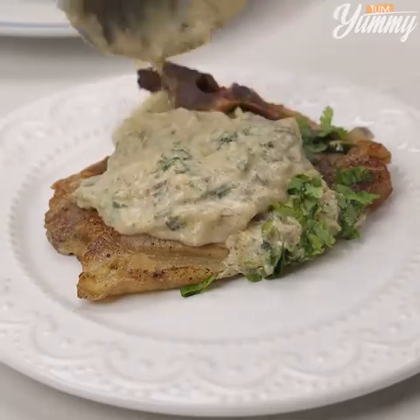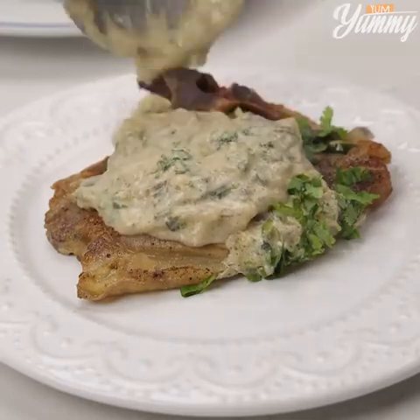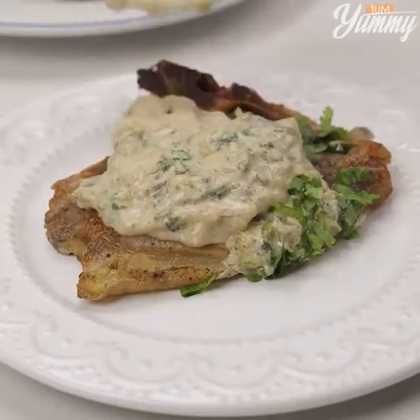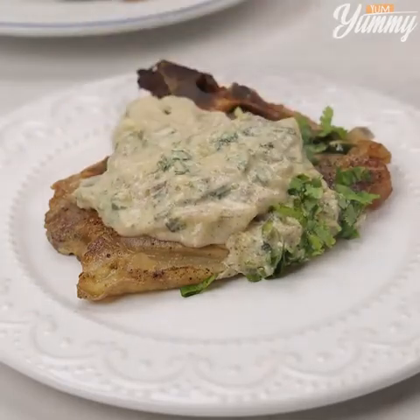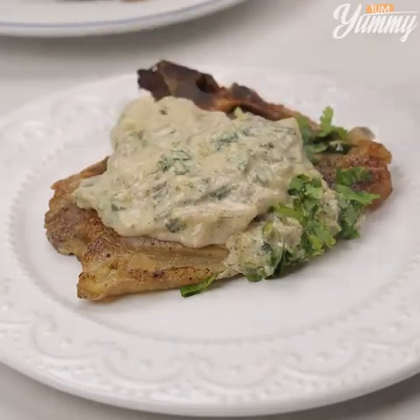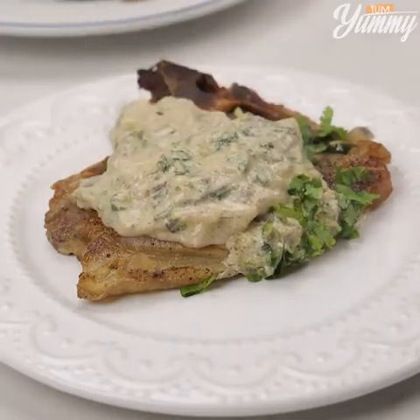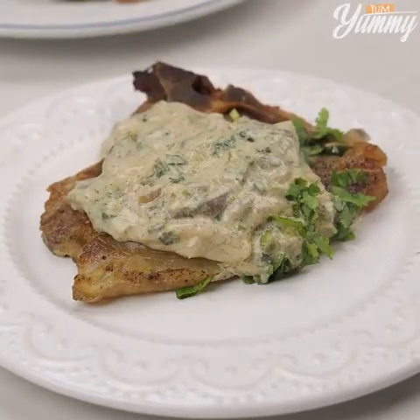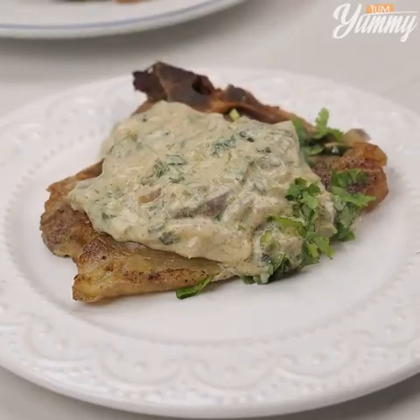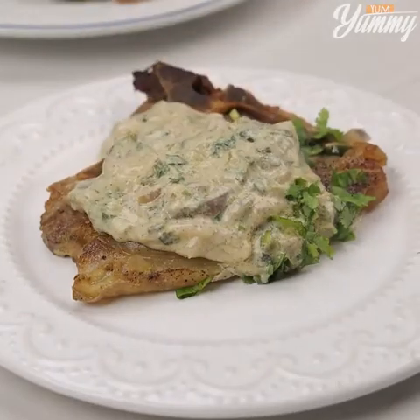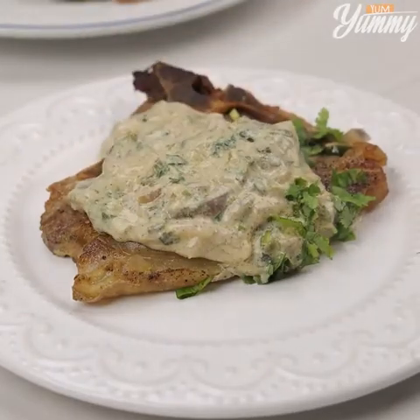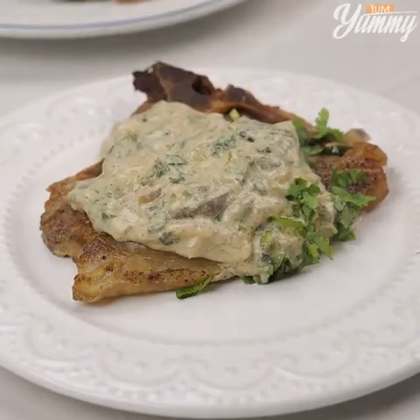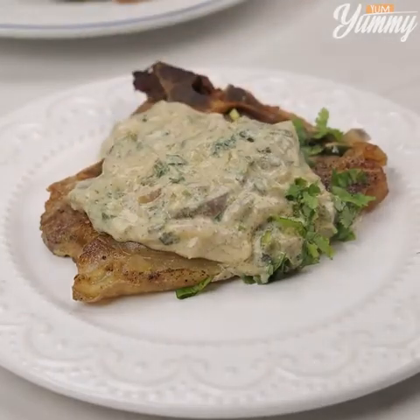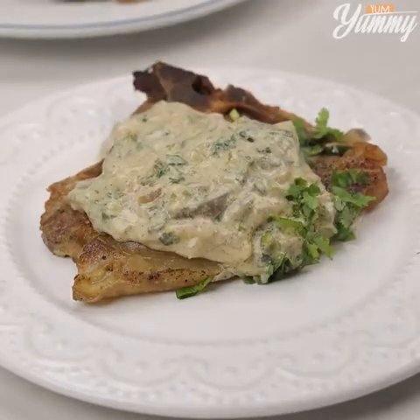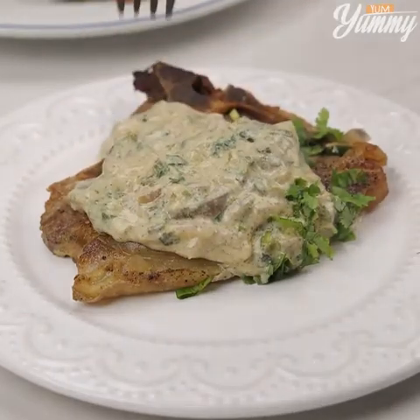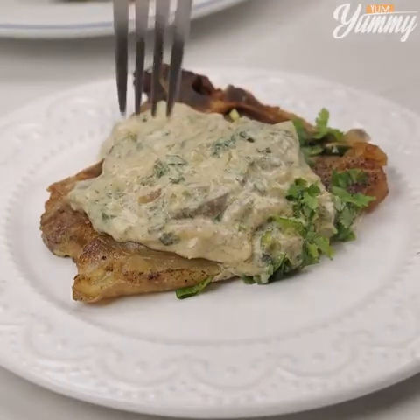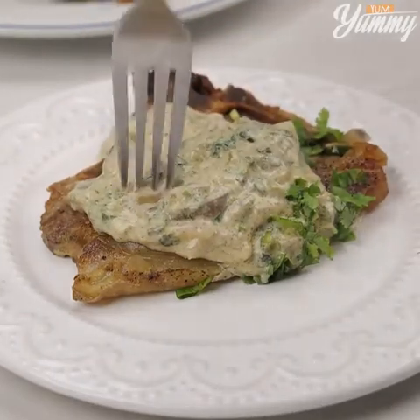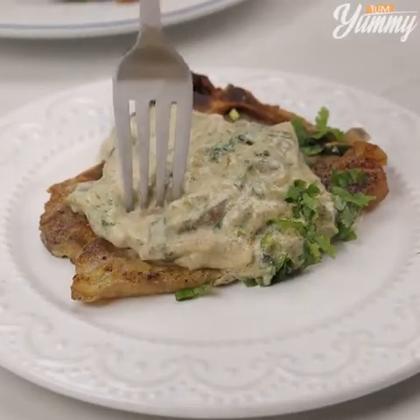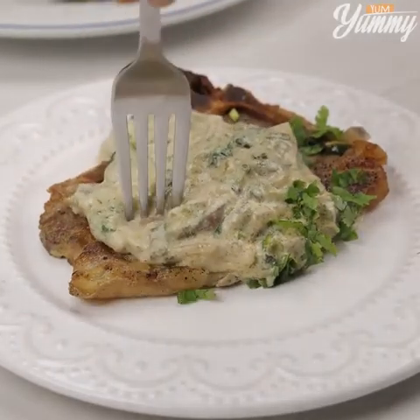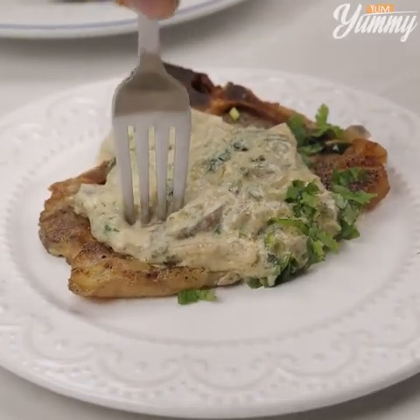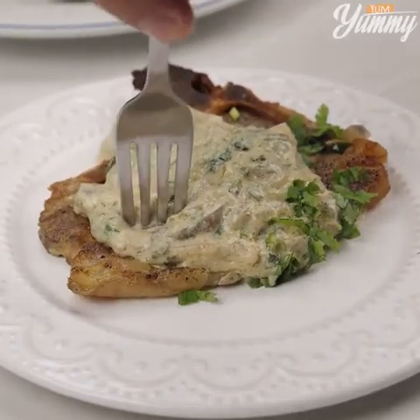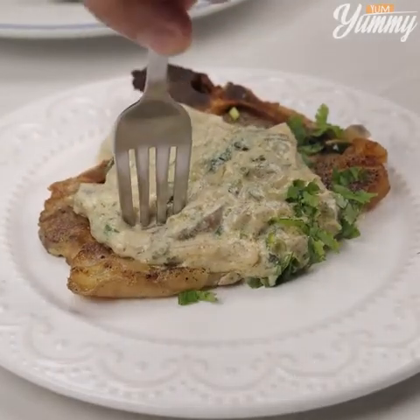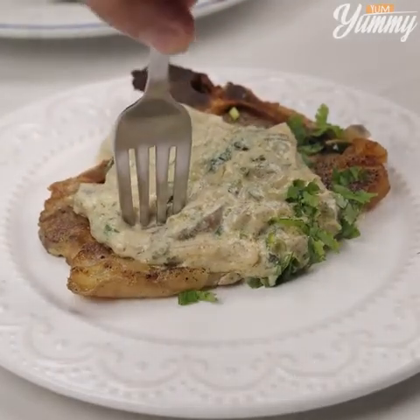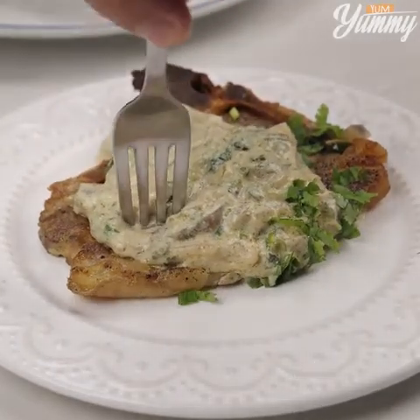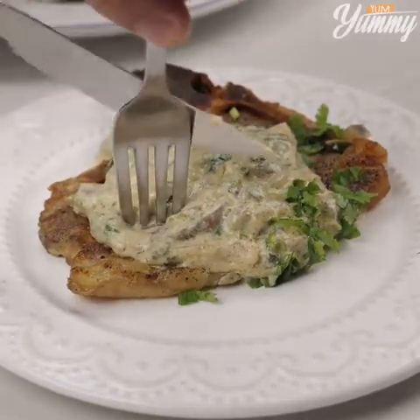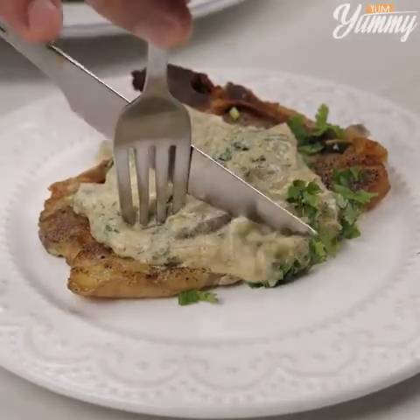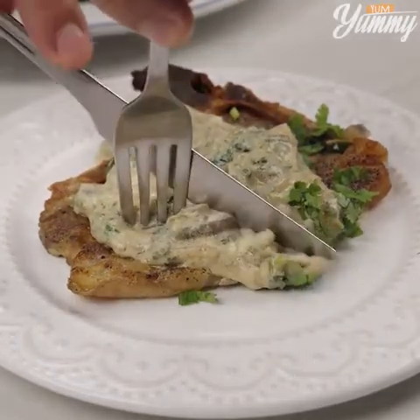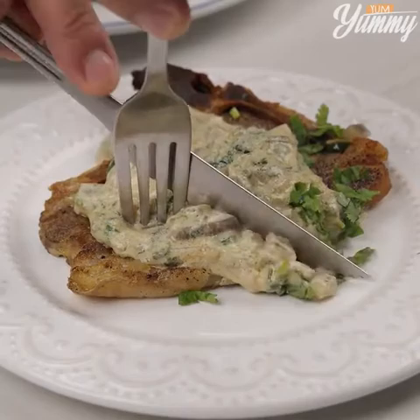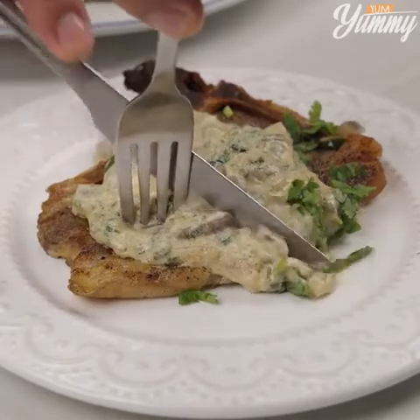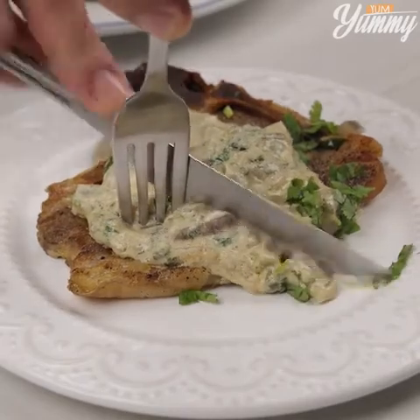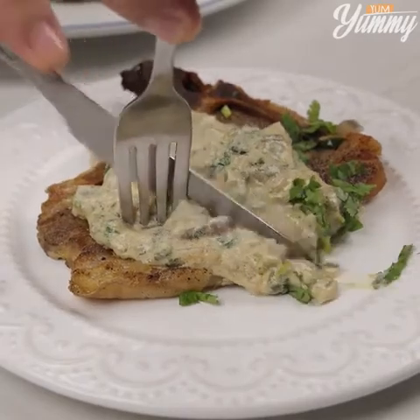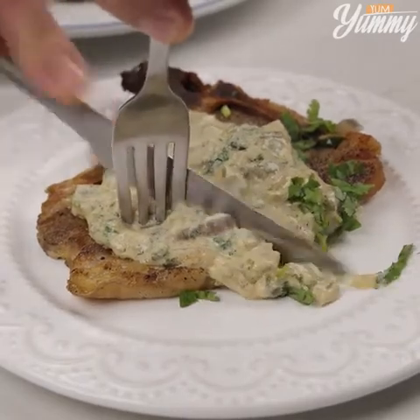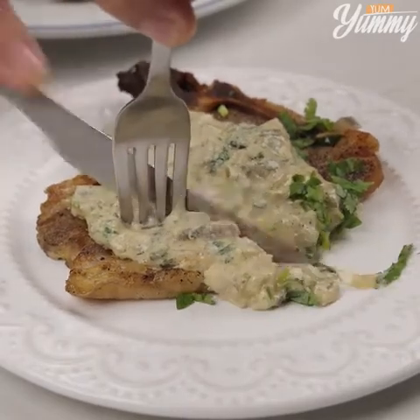Look how delicious it is. I hope you enjoyed this recipe. Thank you for watching the video. See you in the next one. Bye-bye!